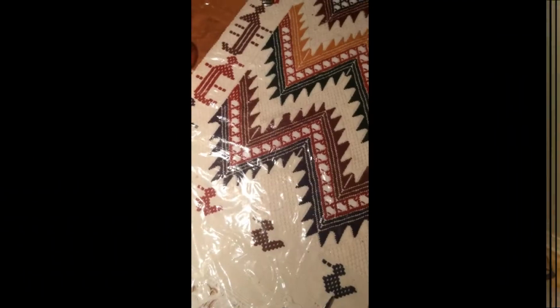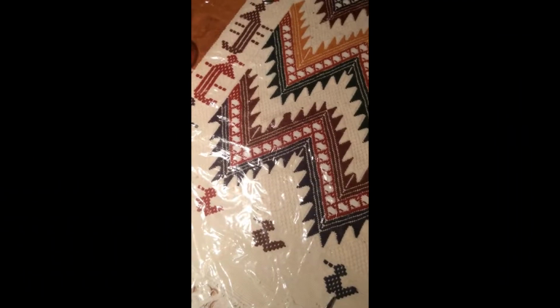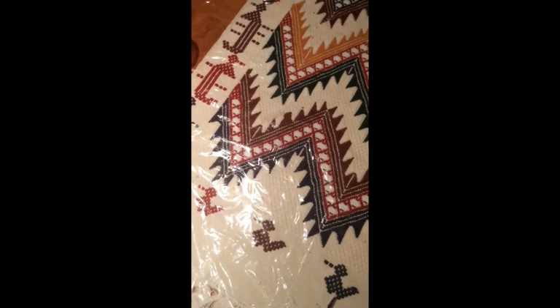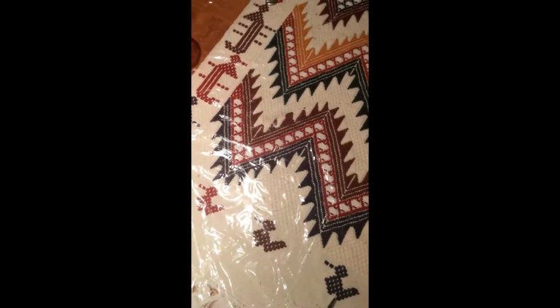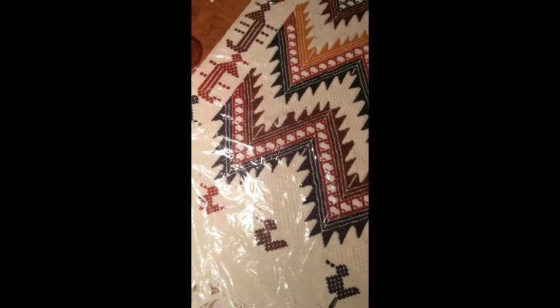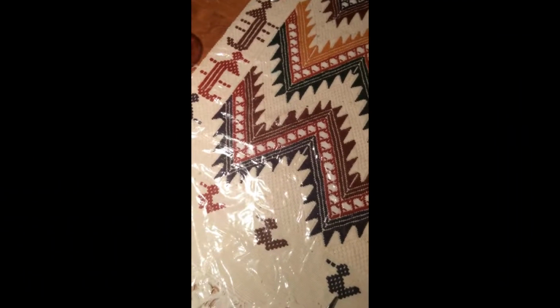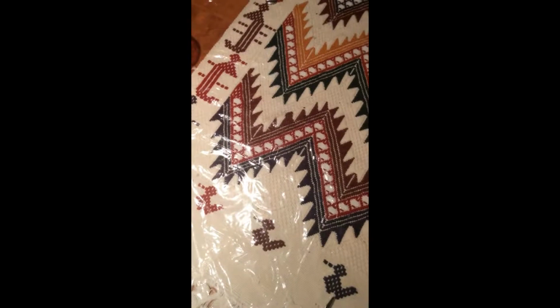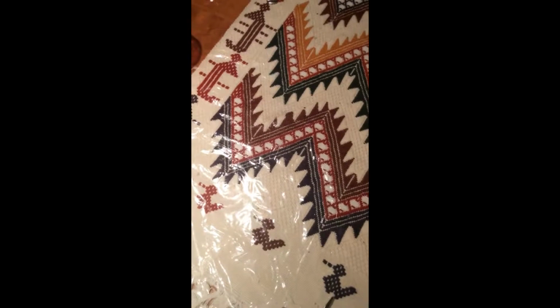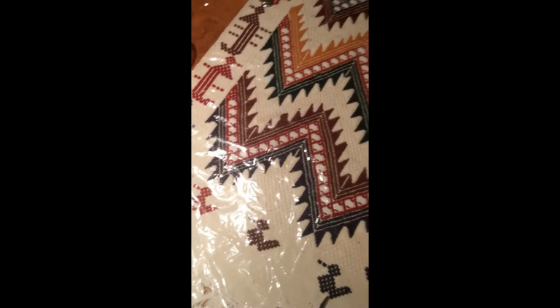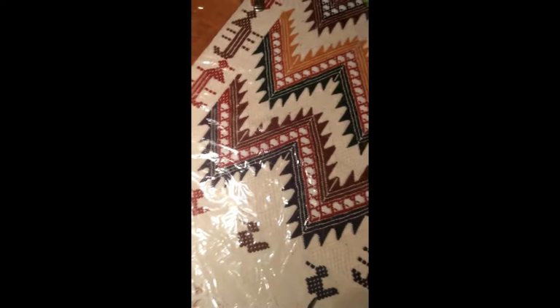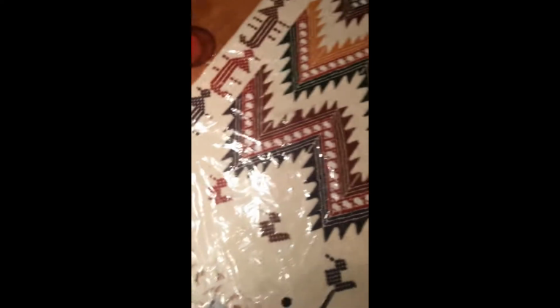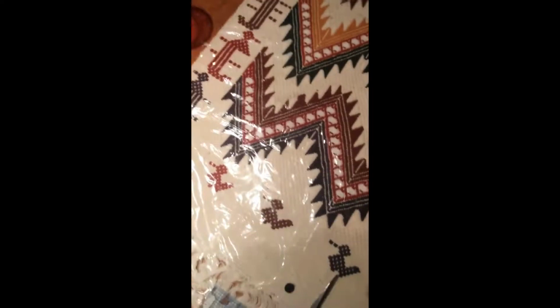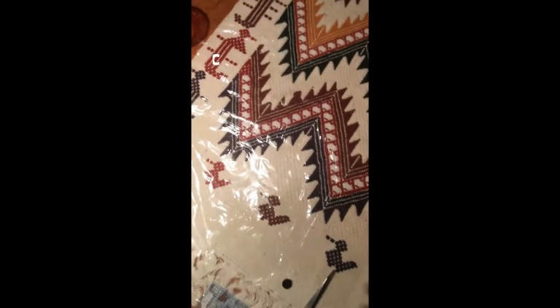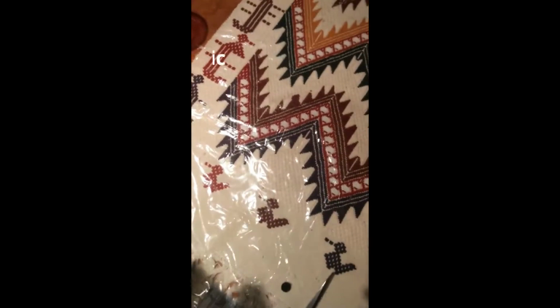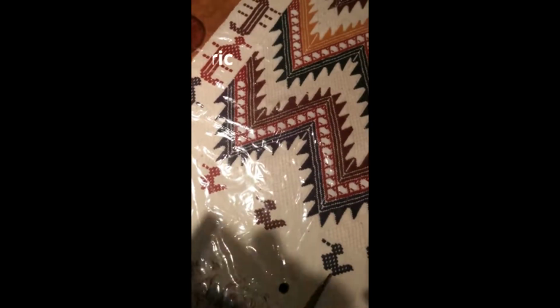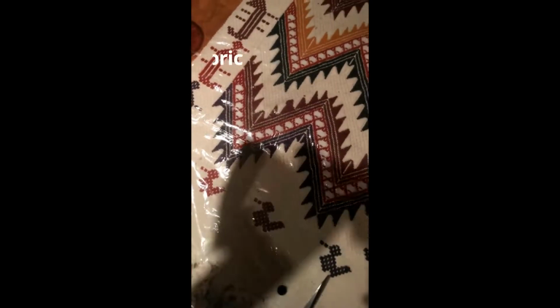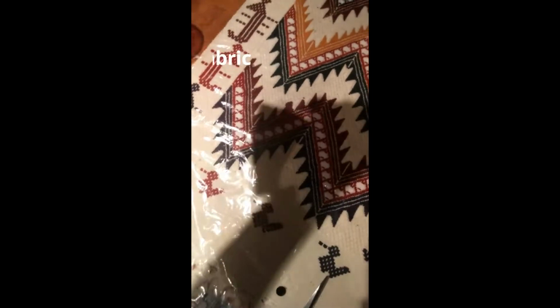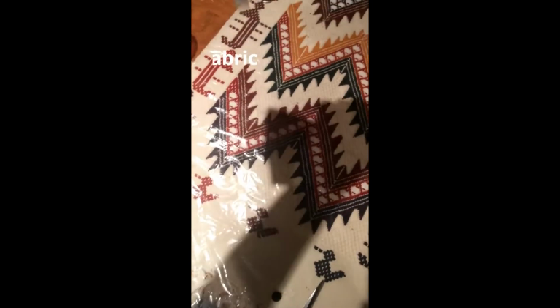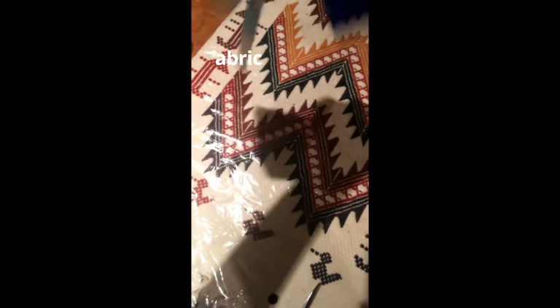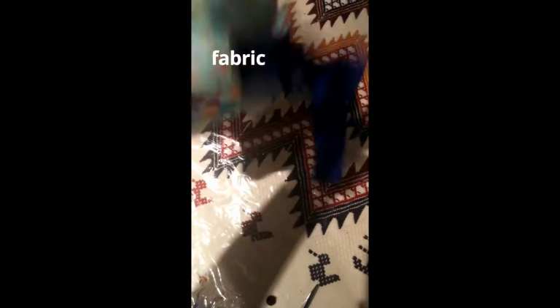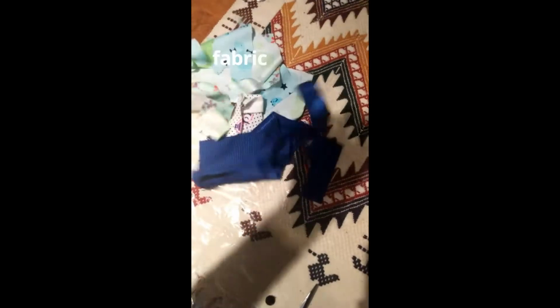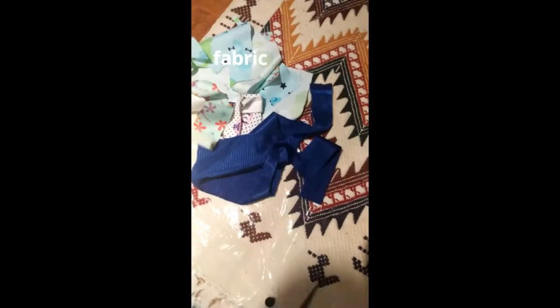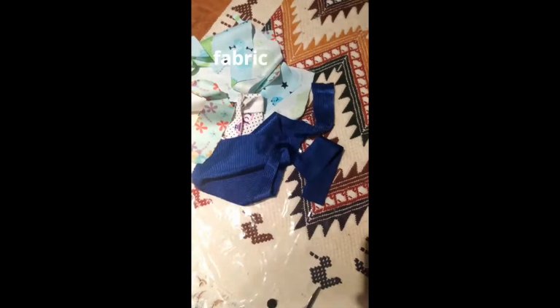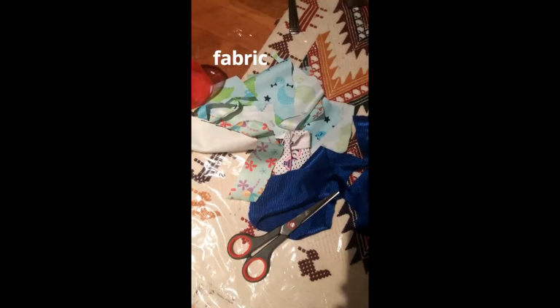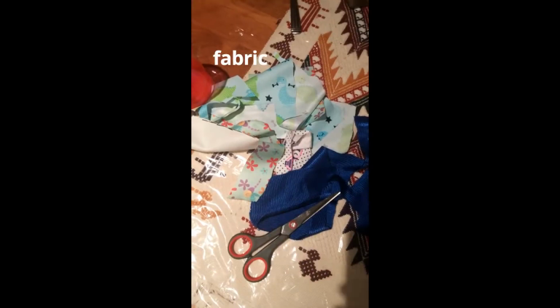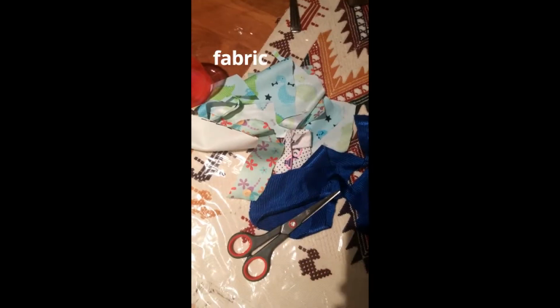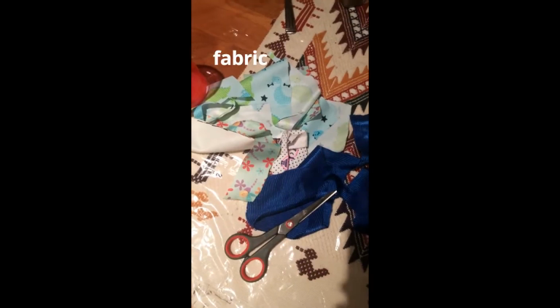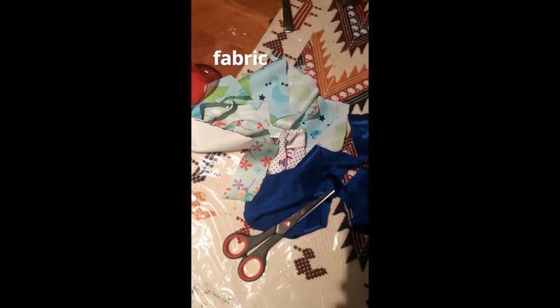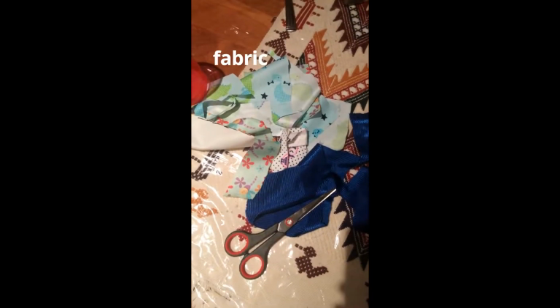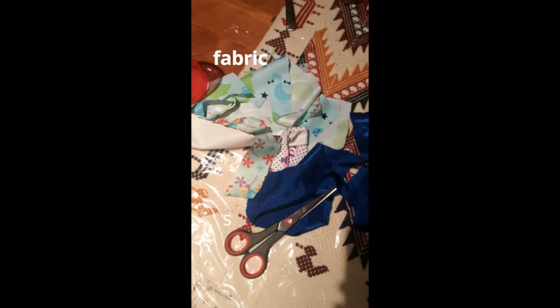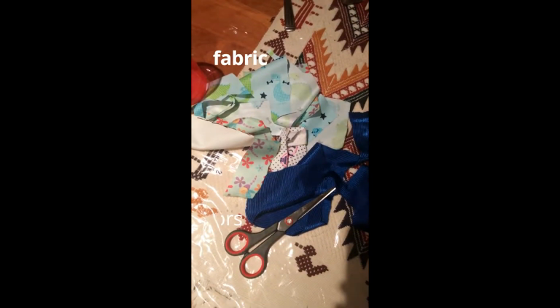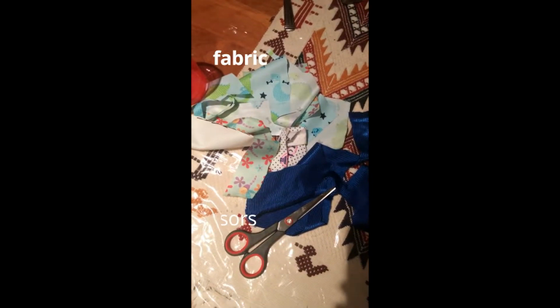For this project you will need fabric, a pair of scissors, and a ruler.